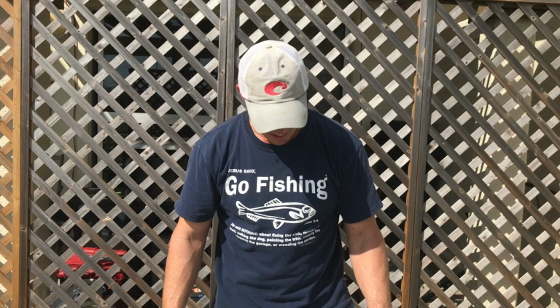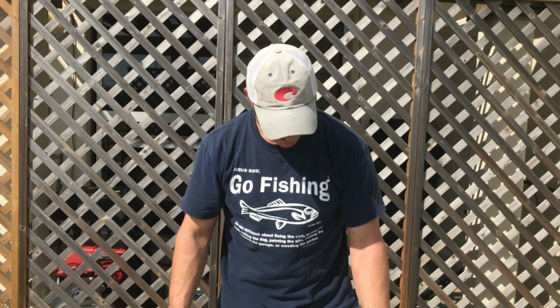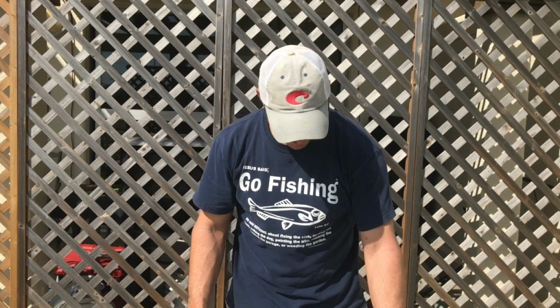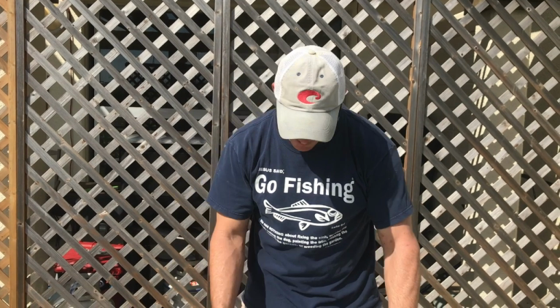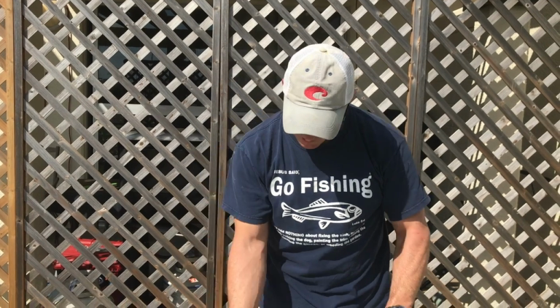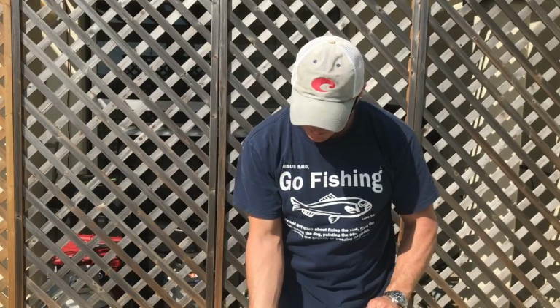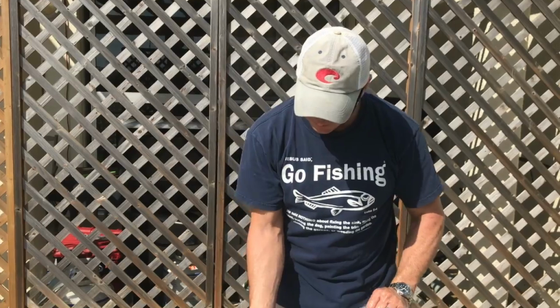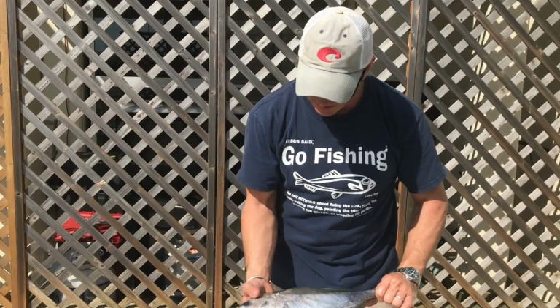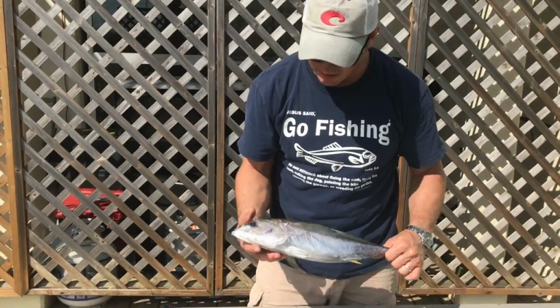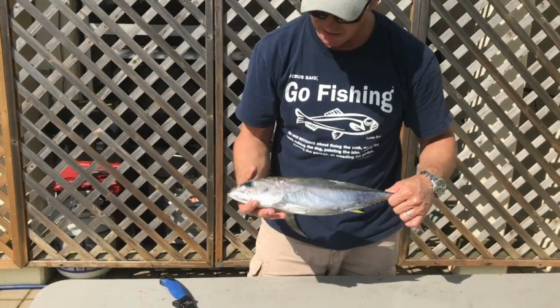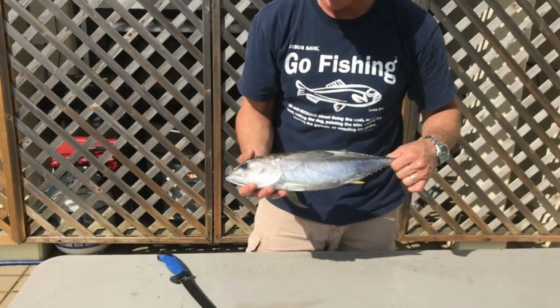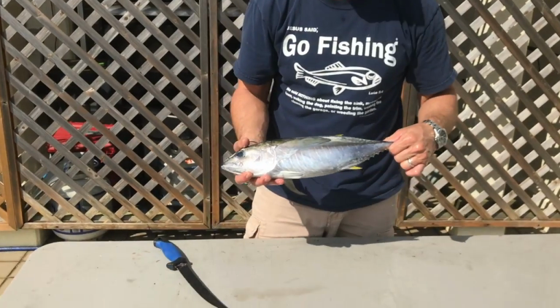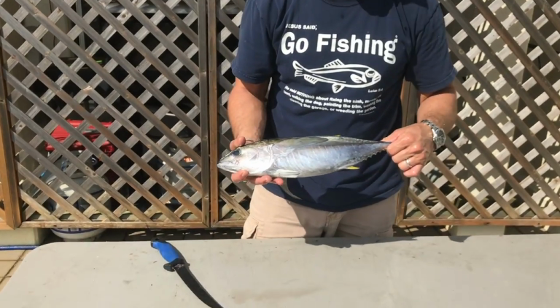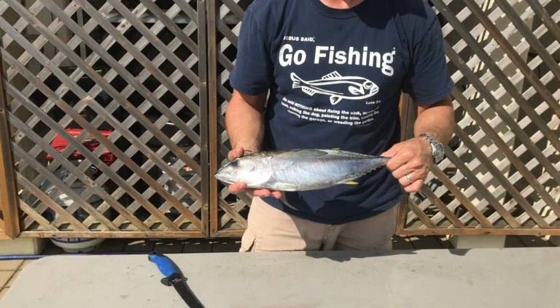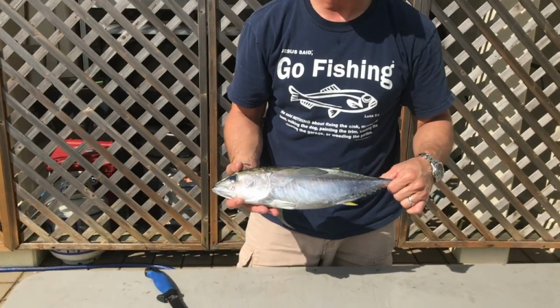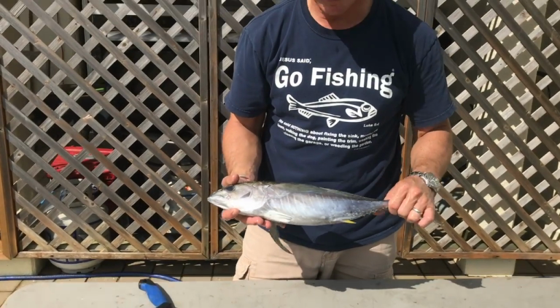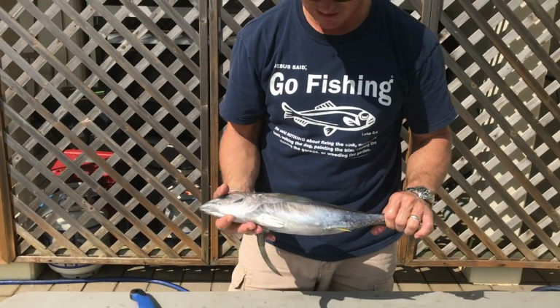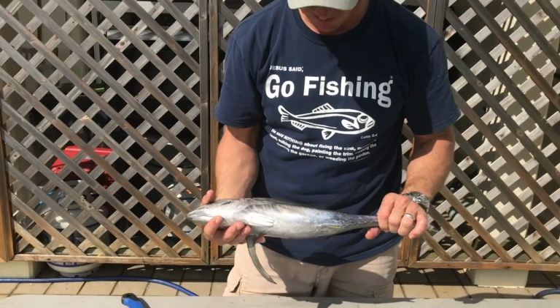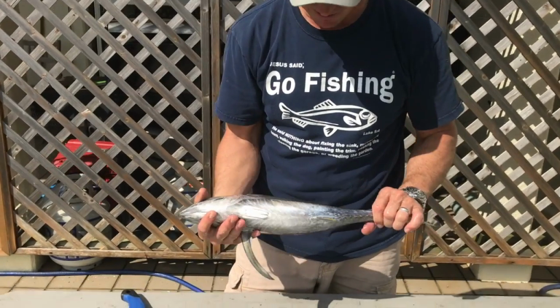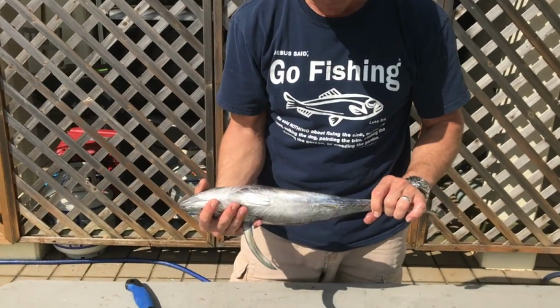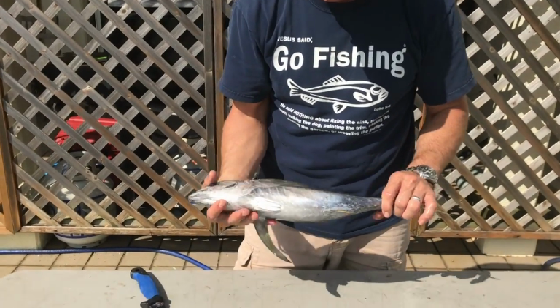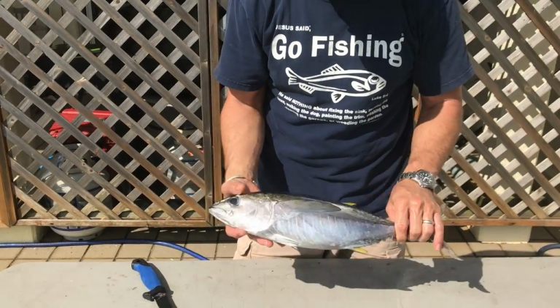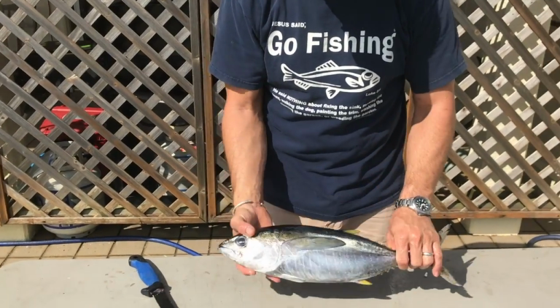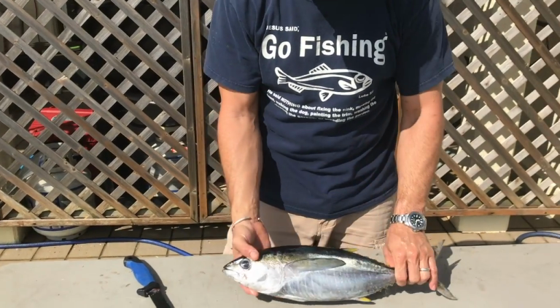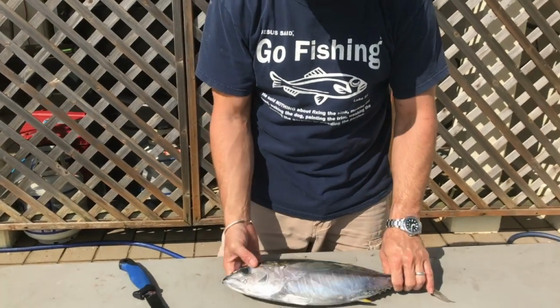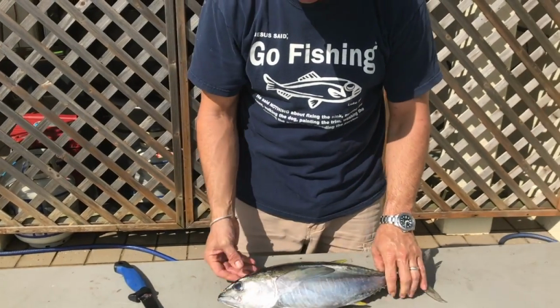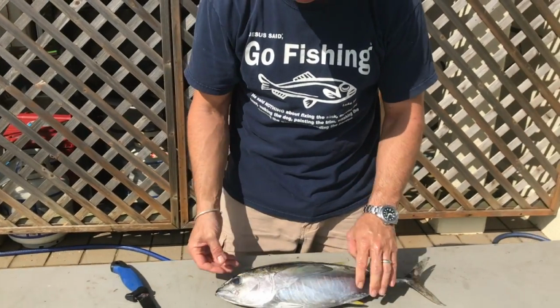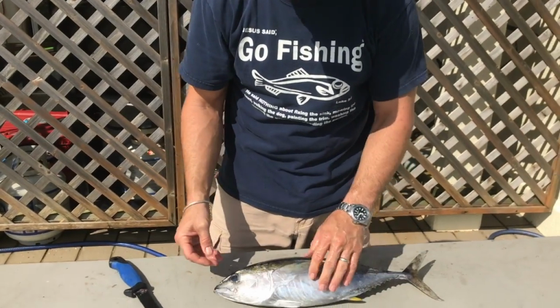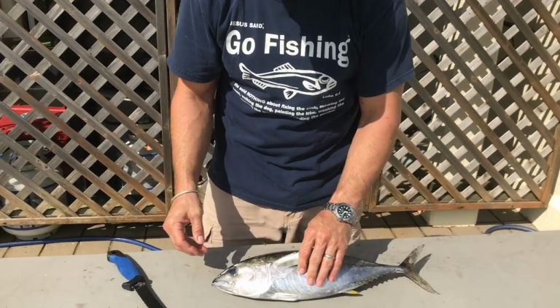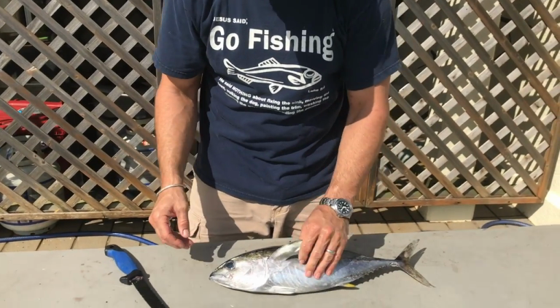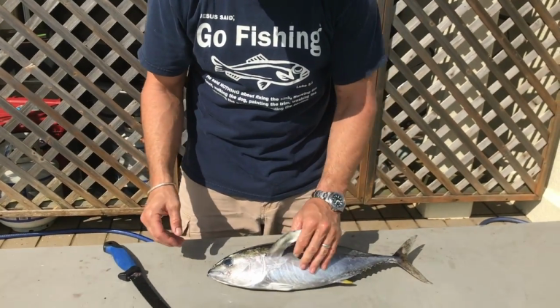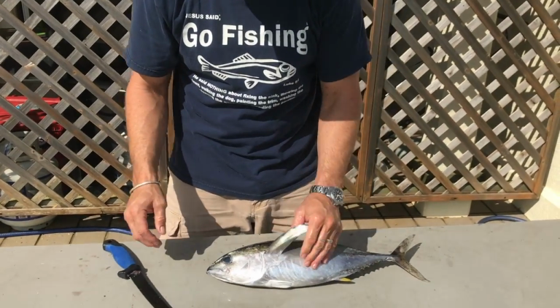All right, we have a little tuna here, a little yellow fin, and we're going to slice this bad boy up.